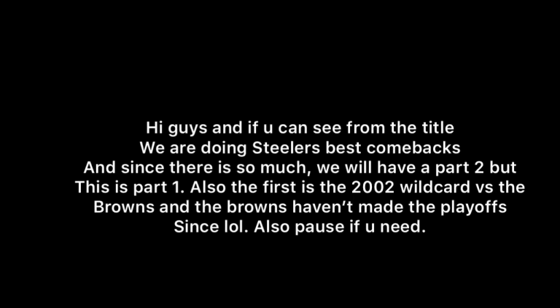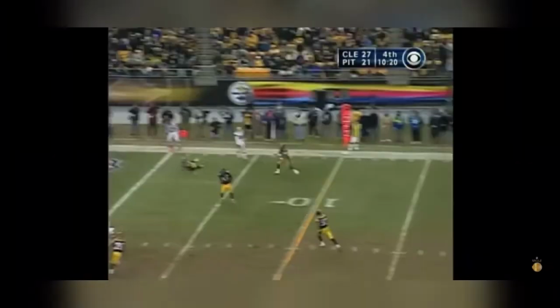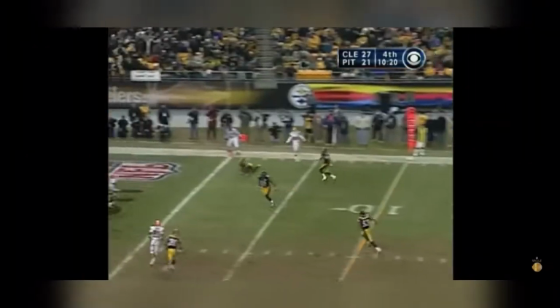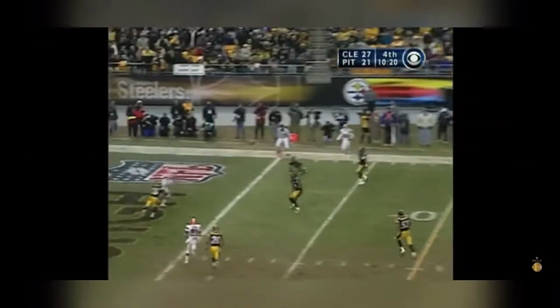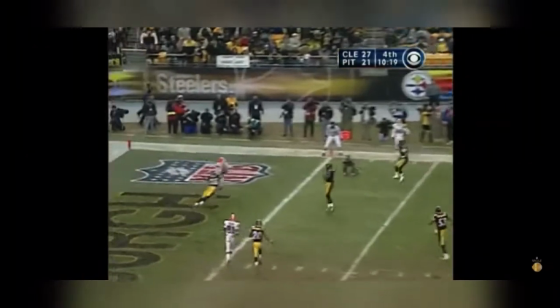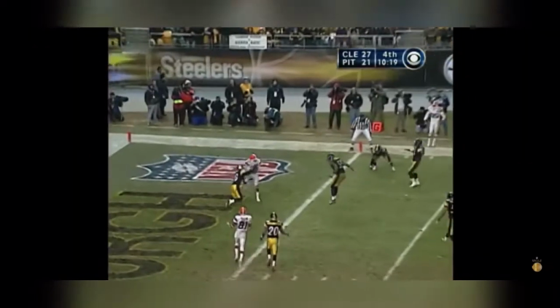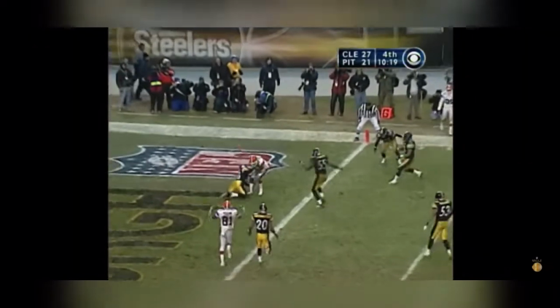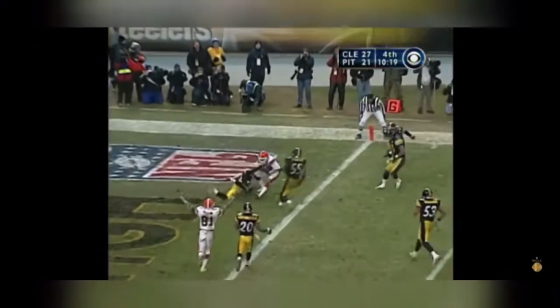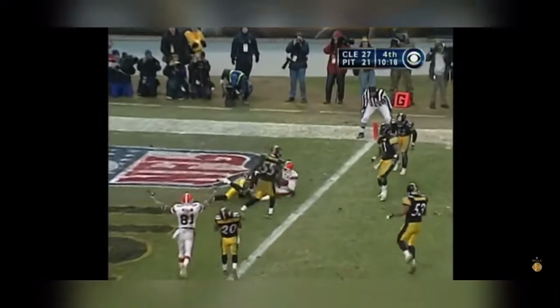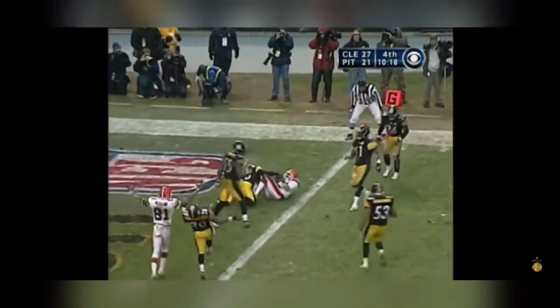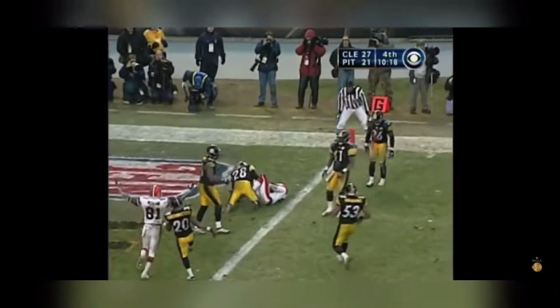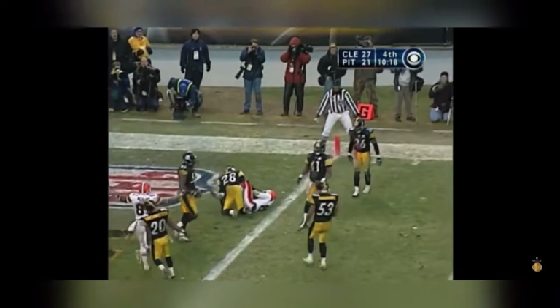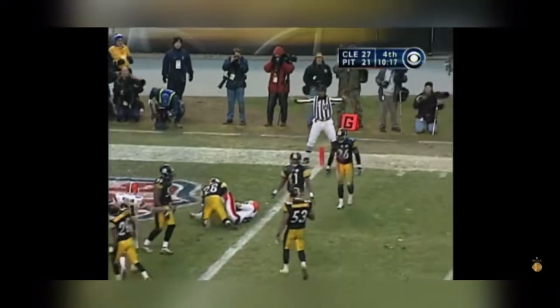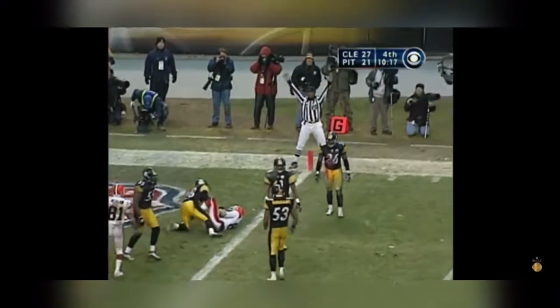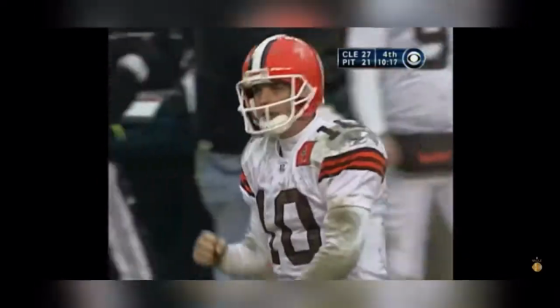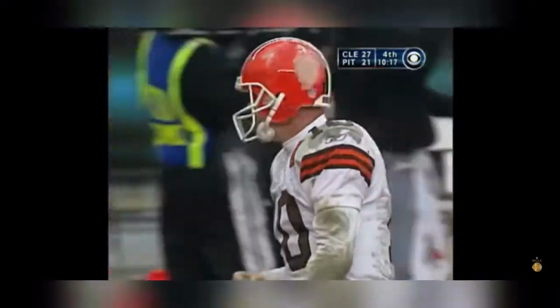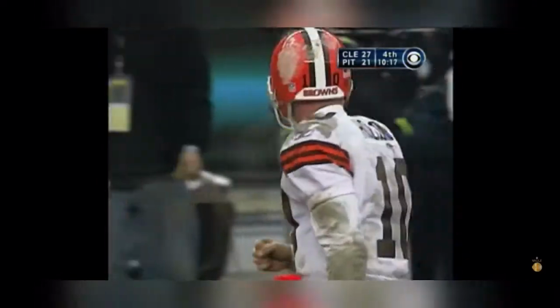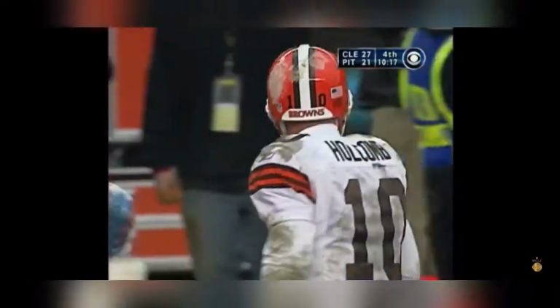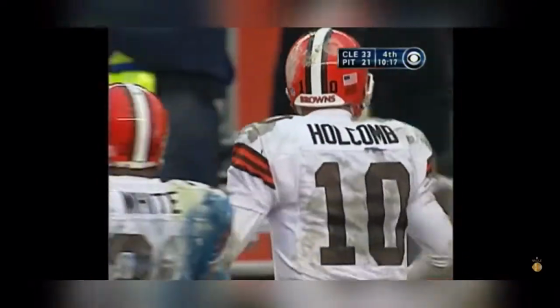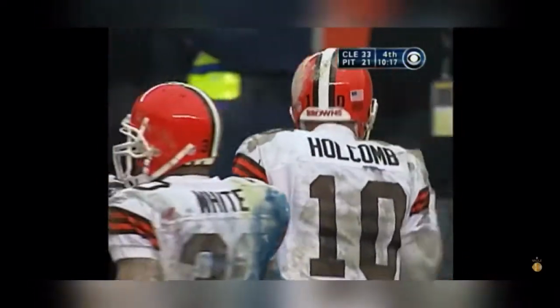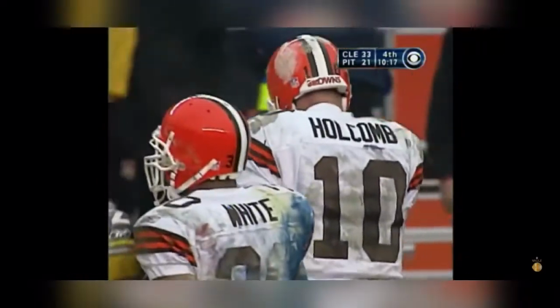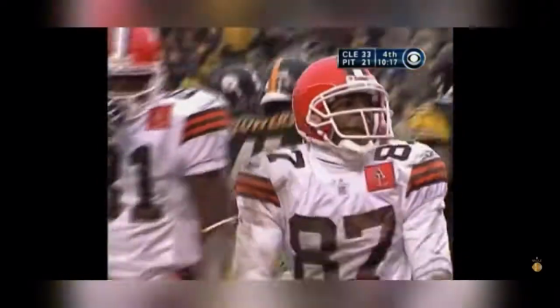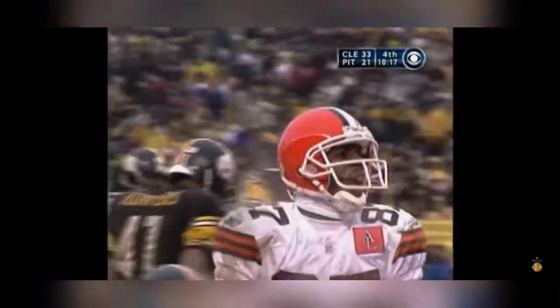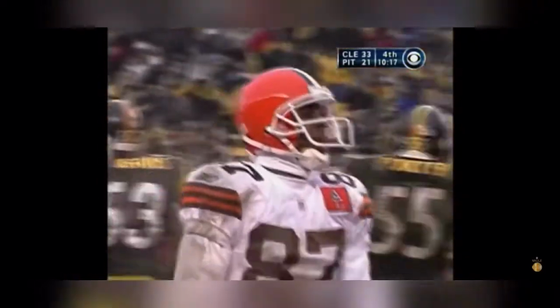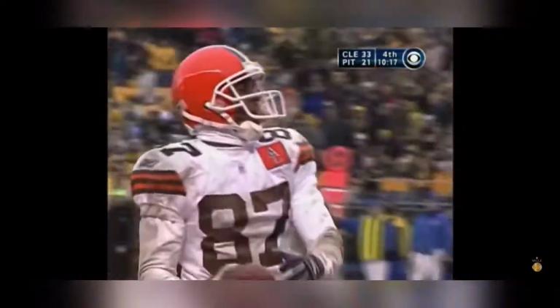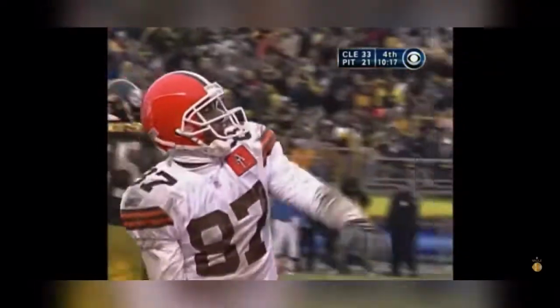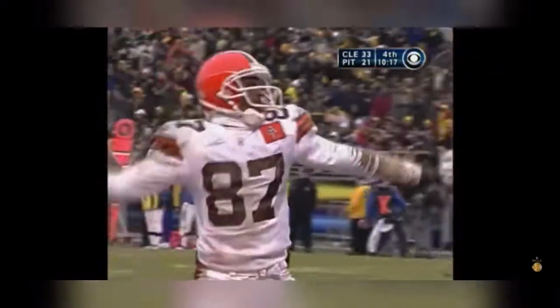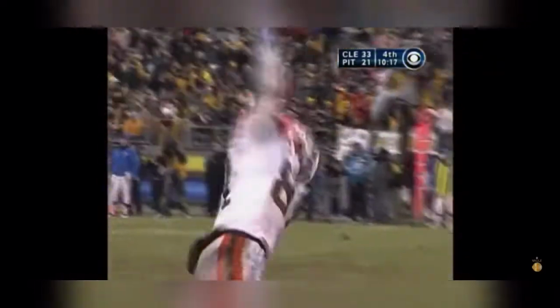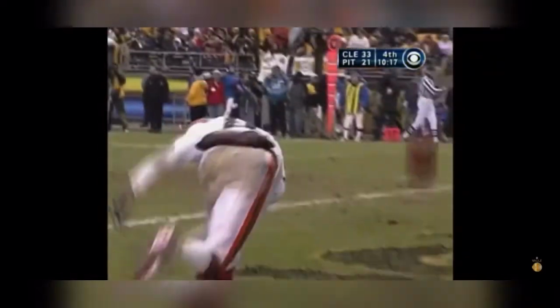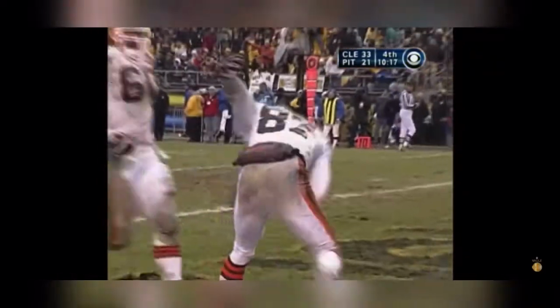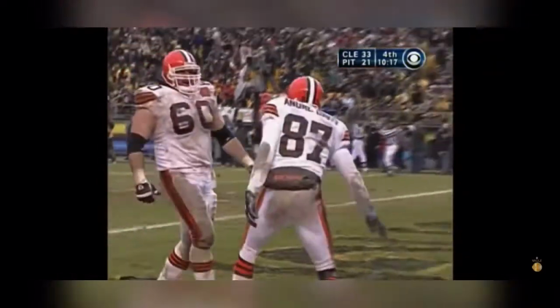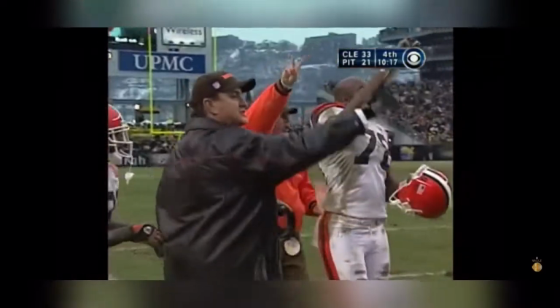End zone, wide open, touchdown! Andre Davis.